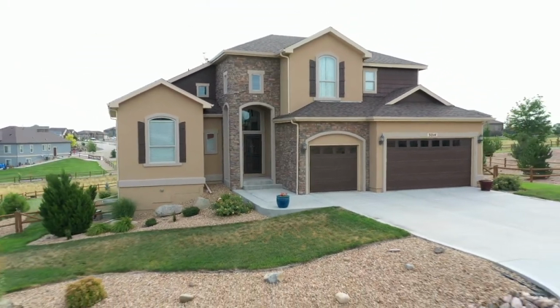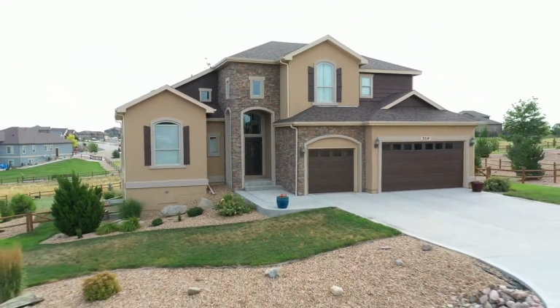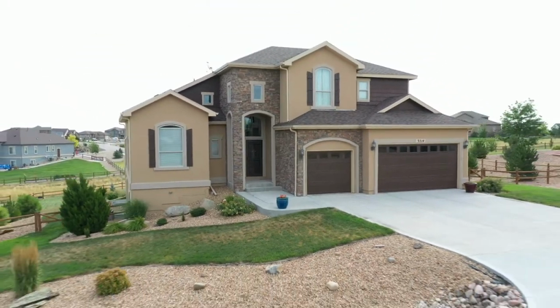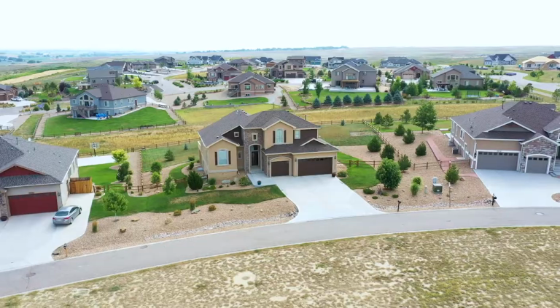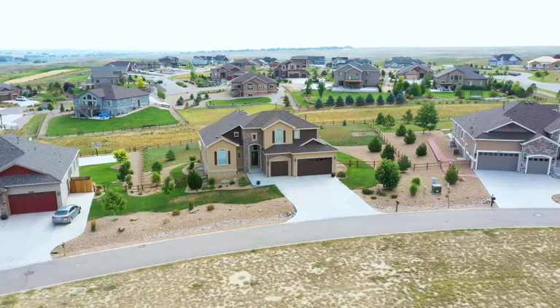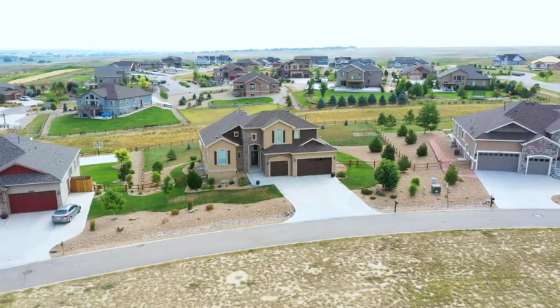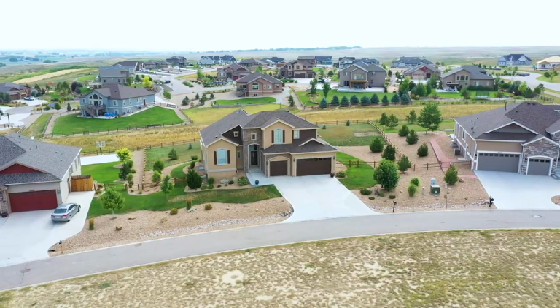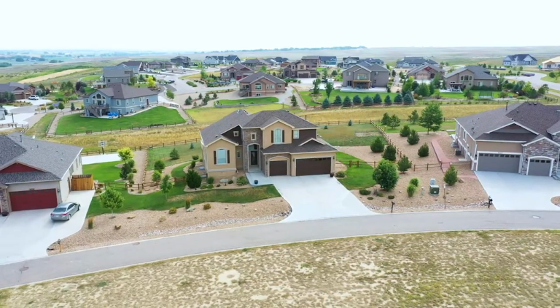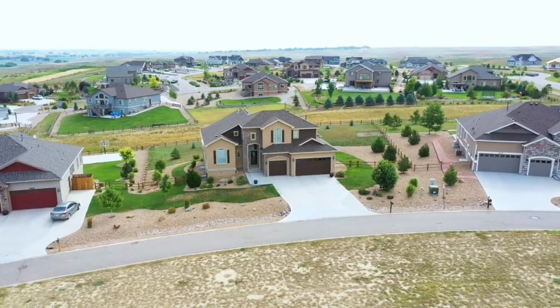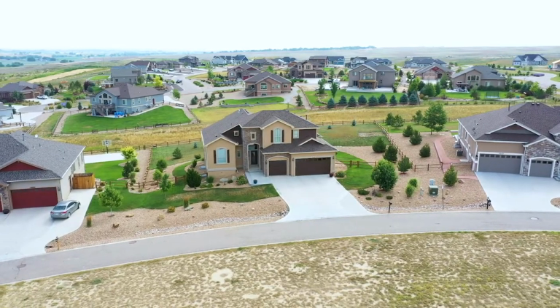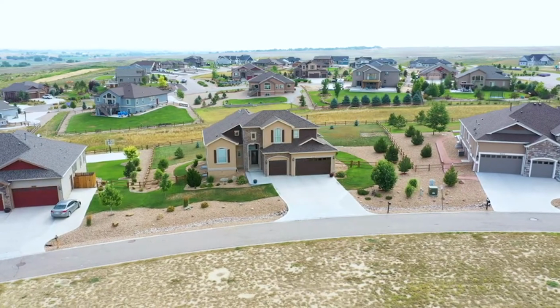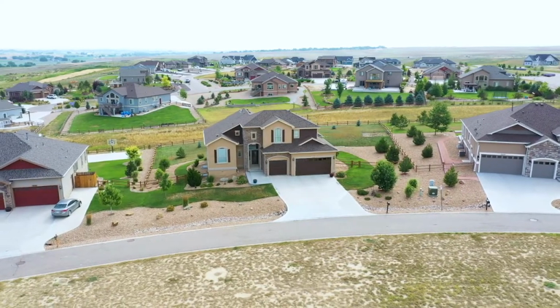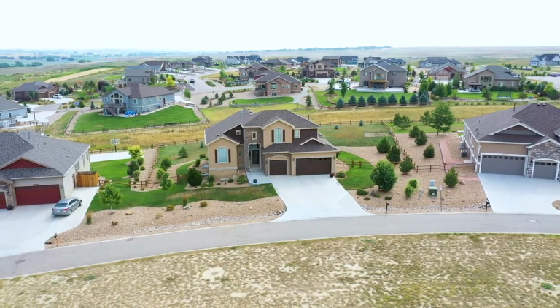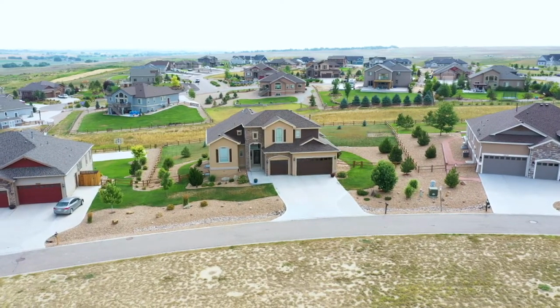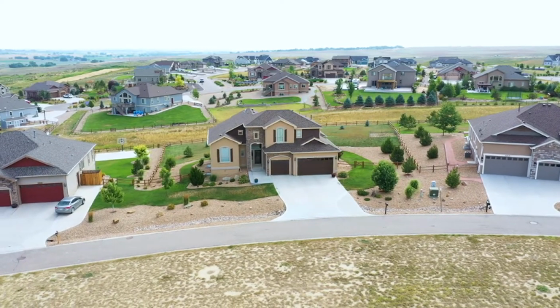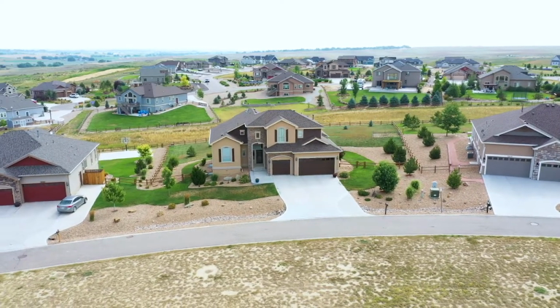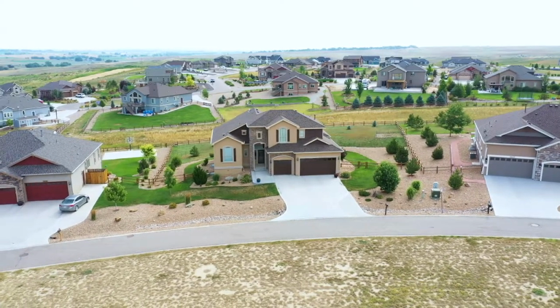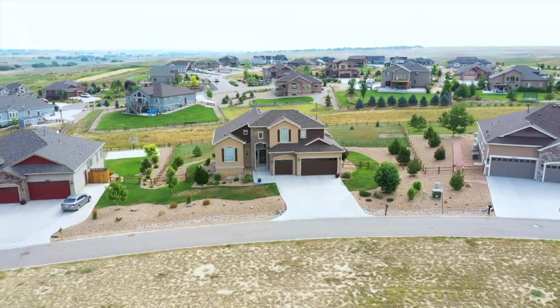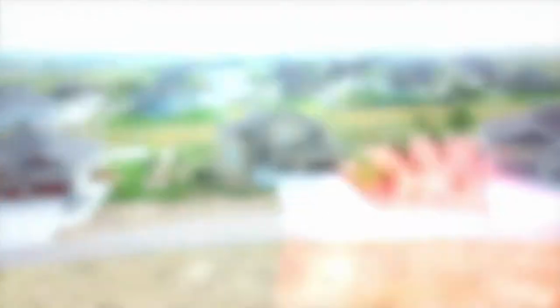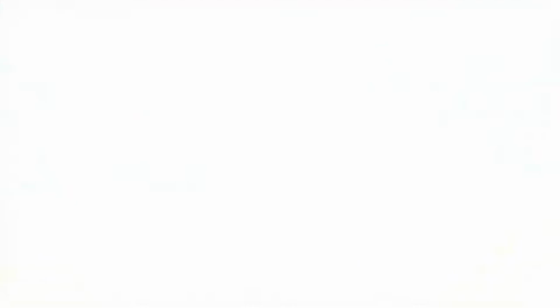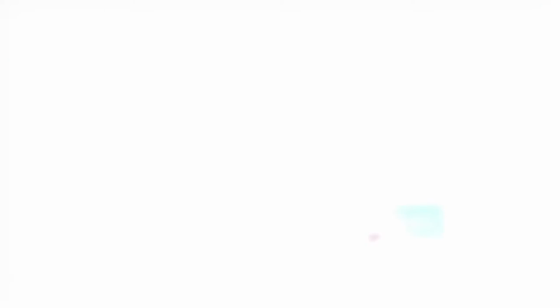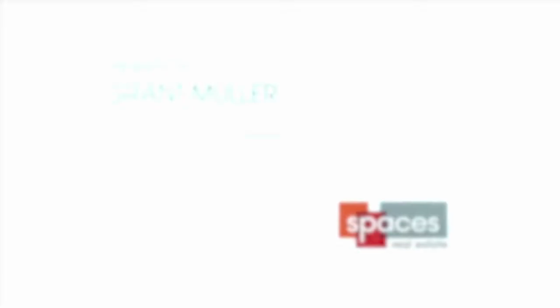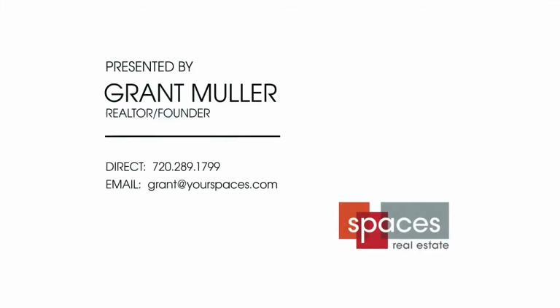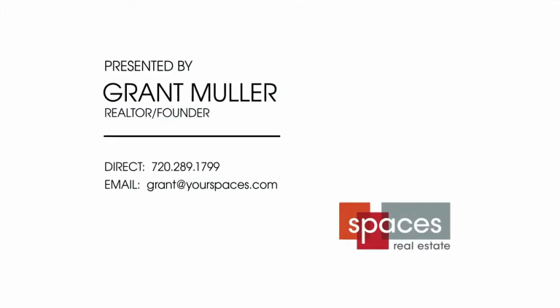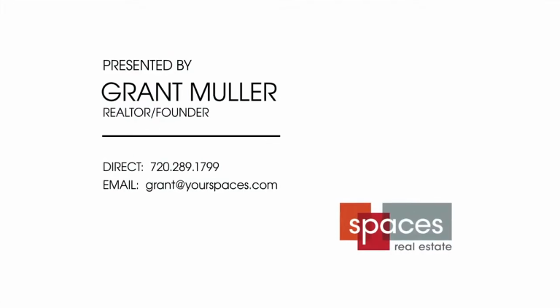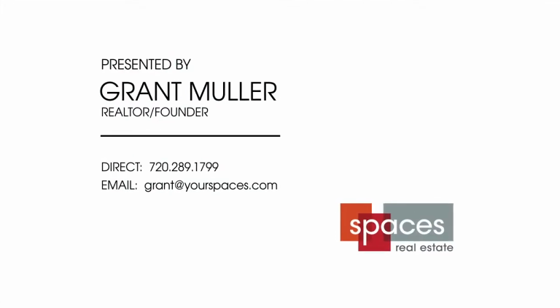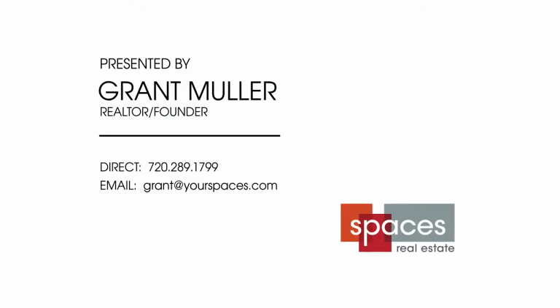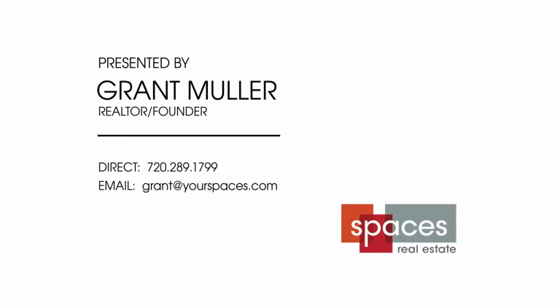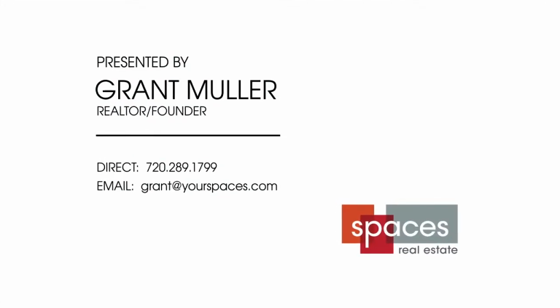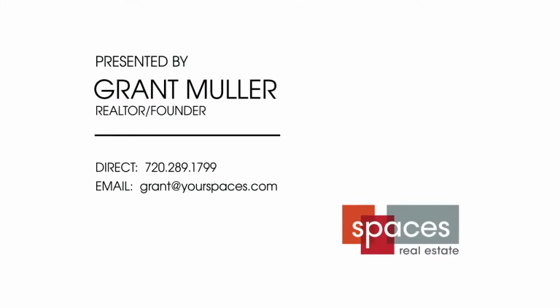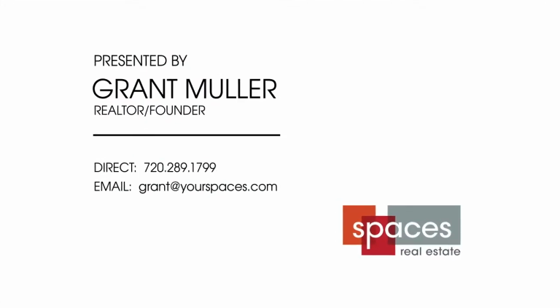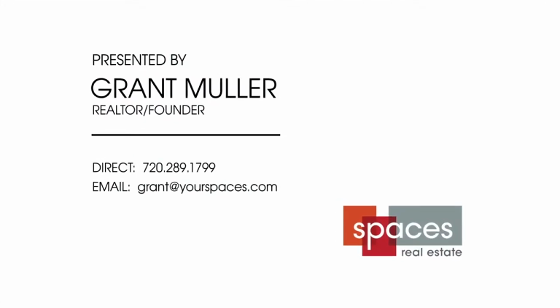Click on the link below to see all of the photos and take a 3D interactive online tour.